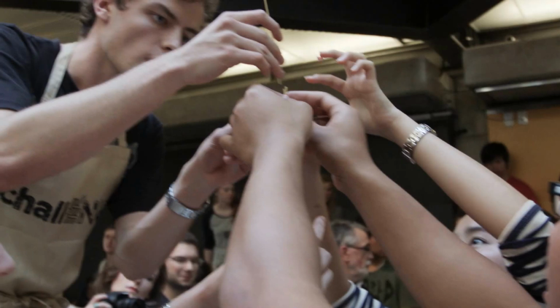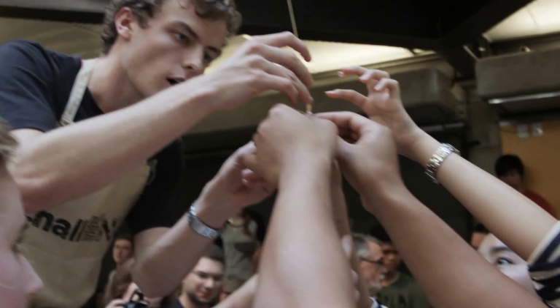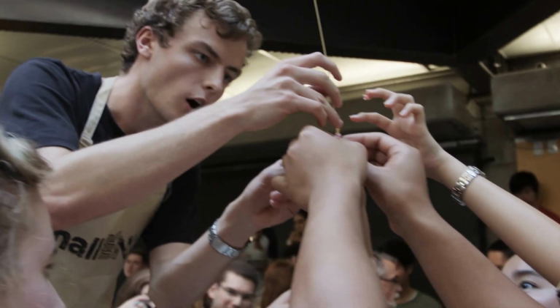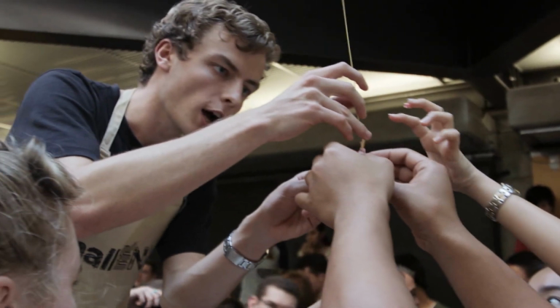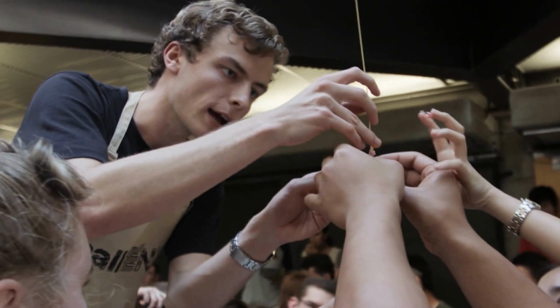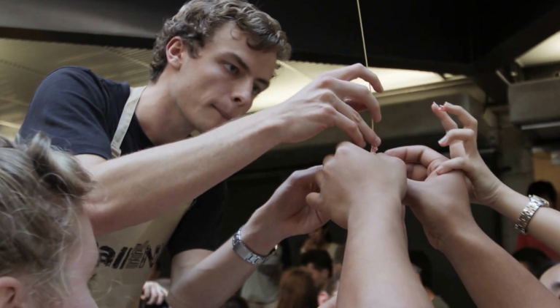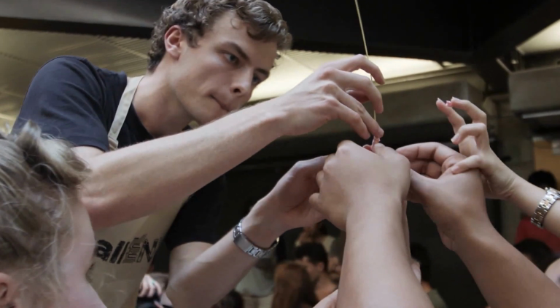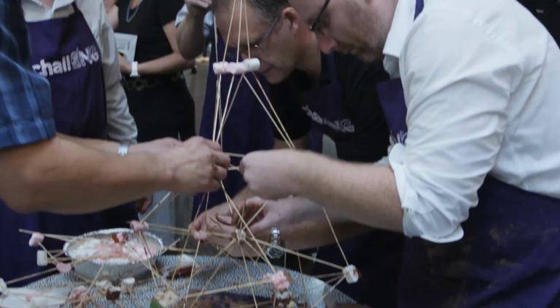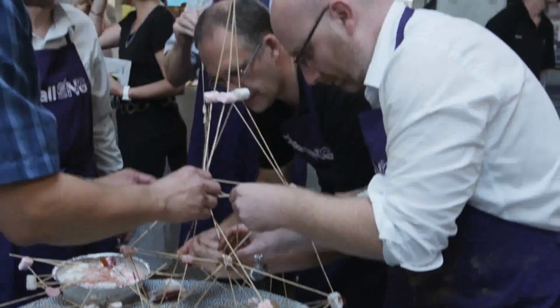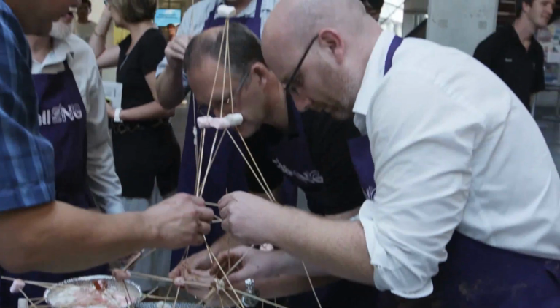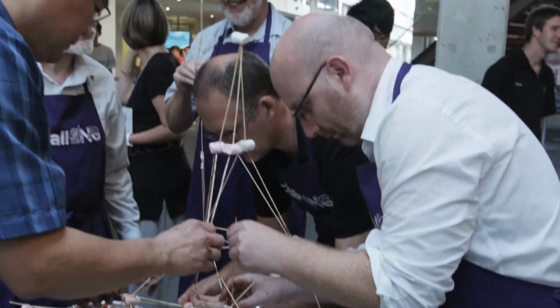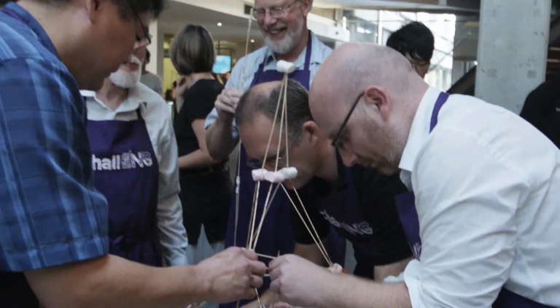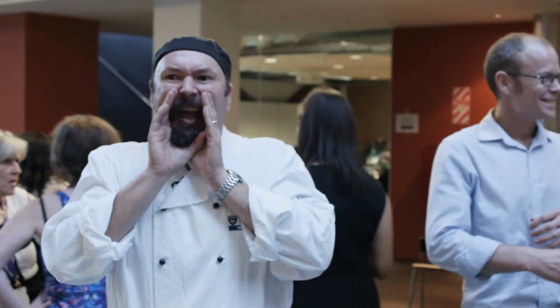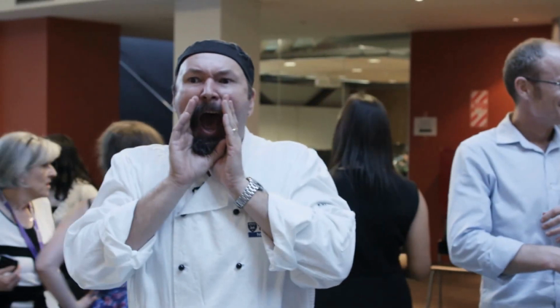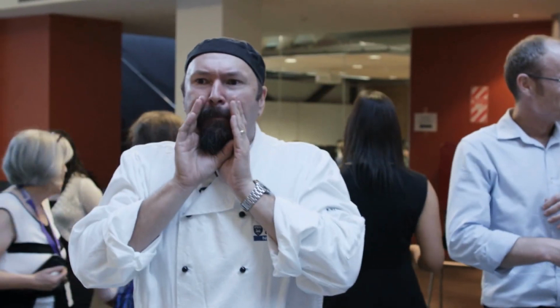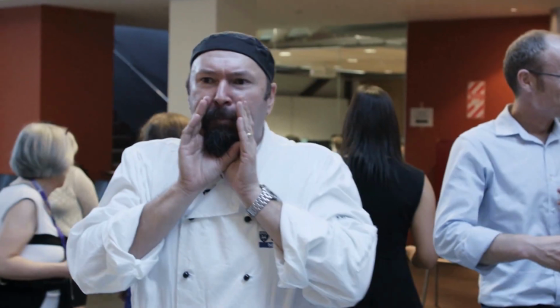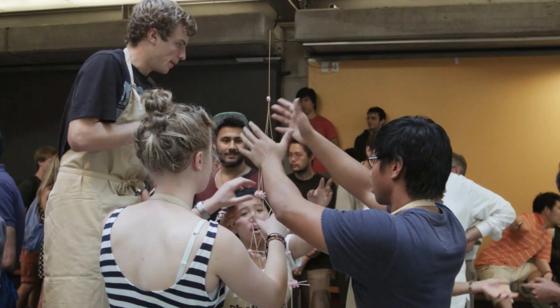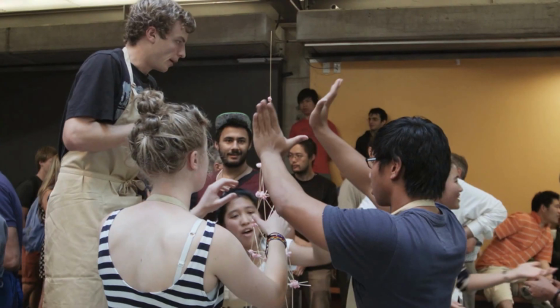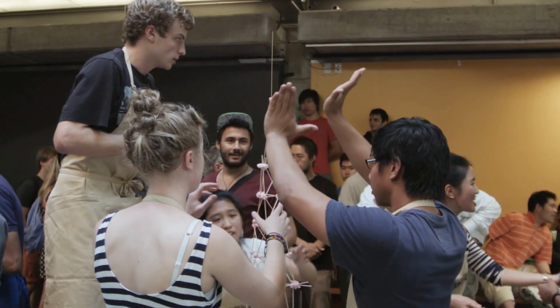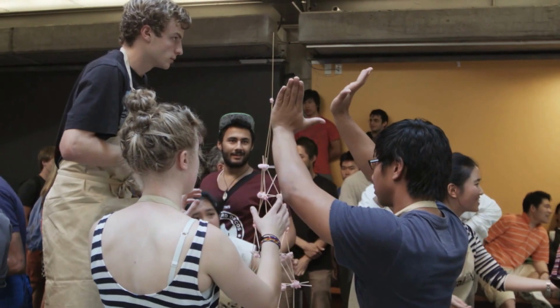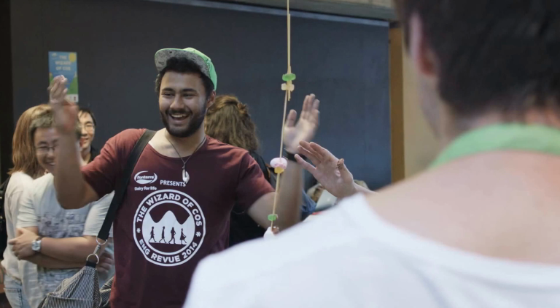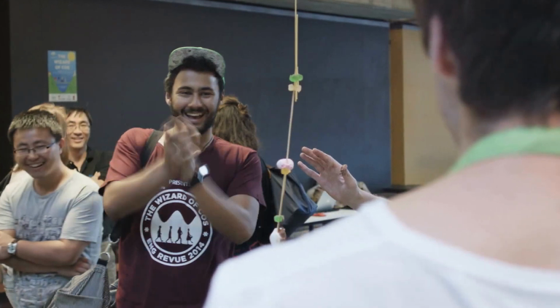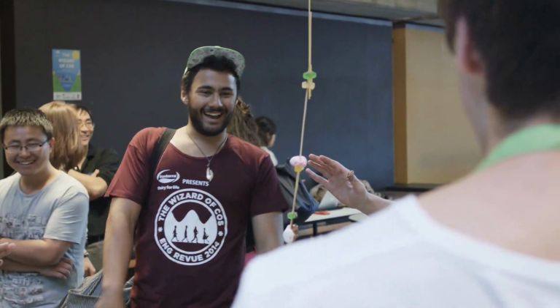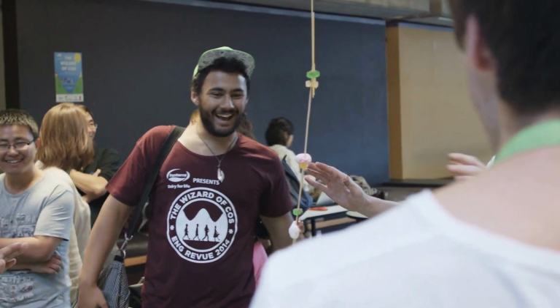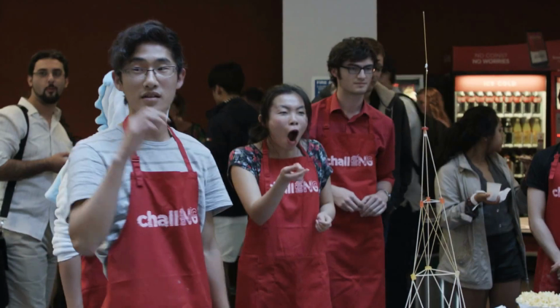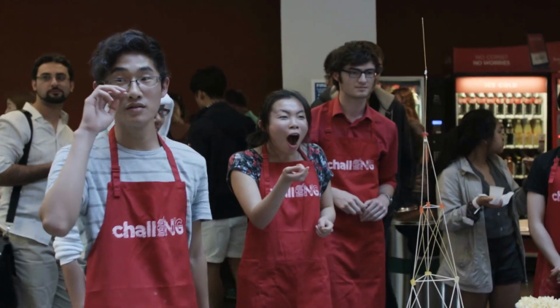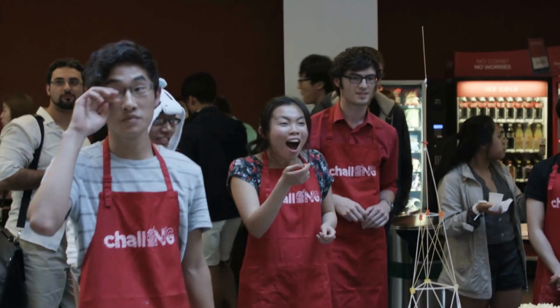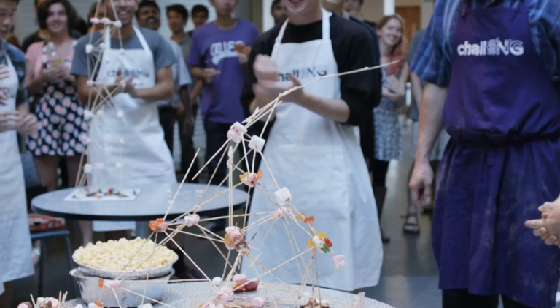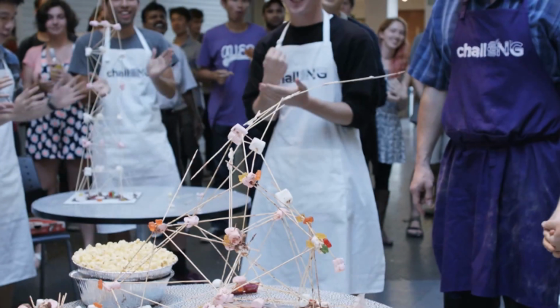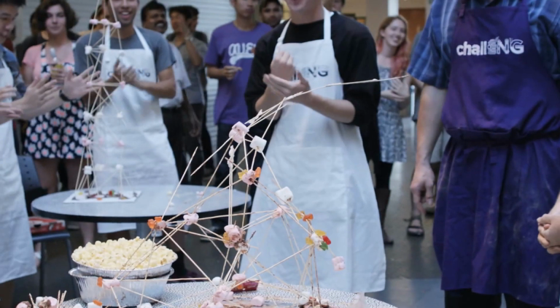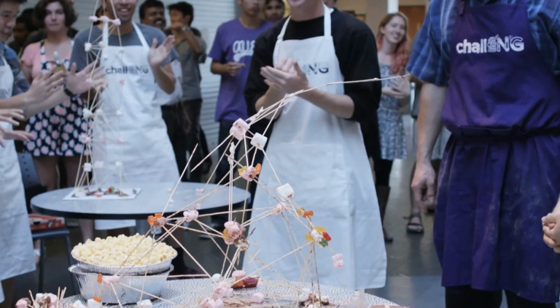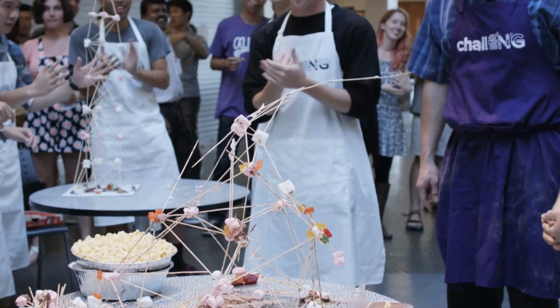Teams, your time is out. Please step away from the table.